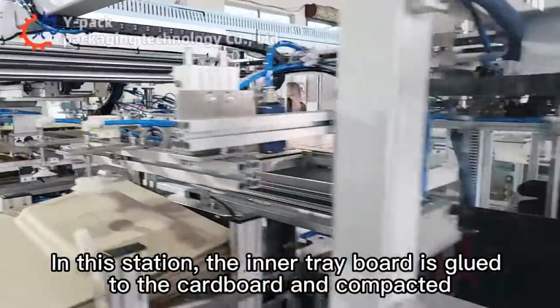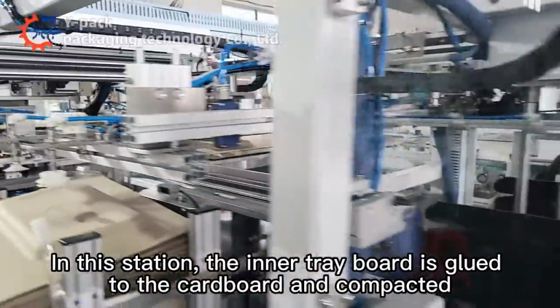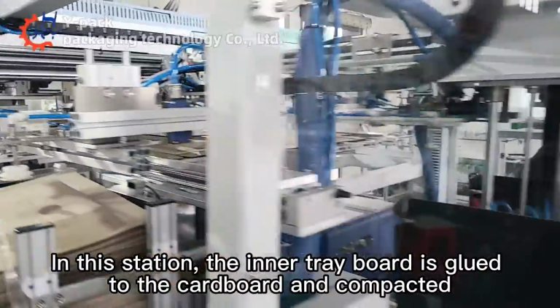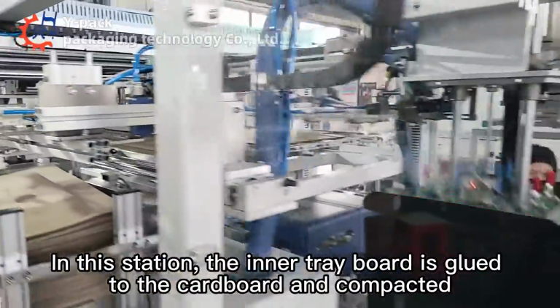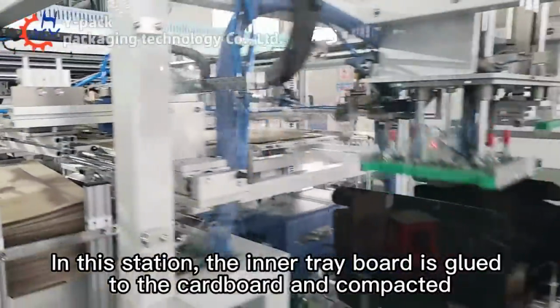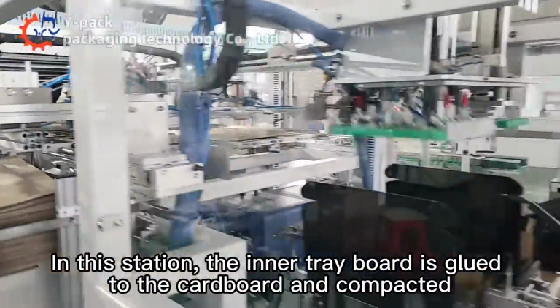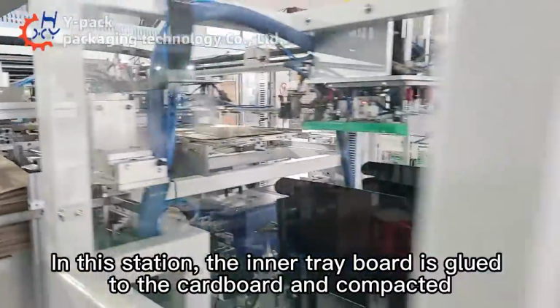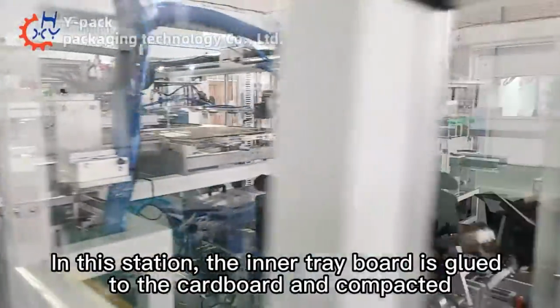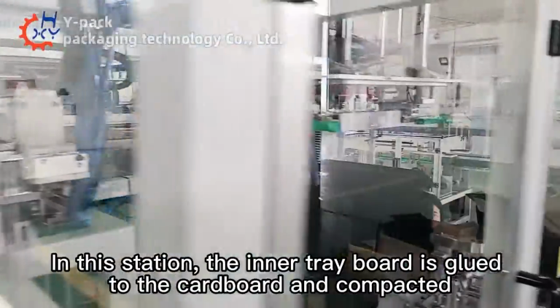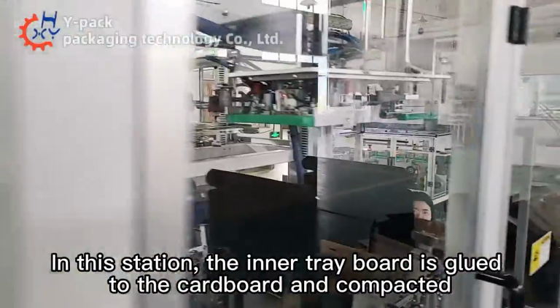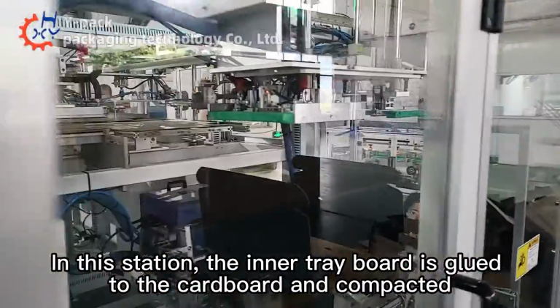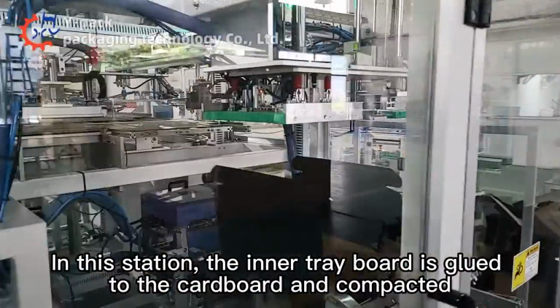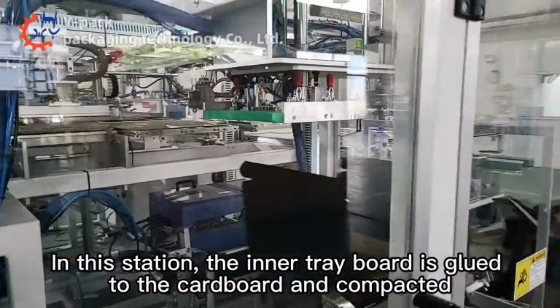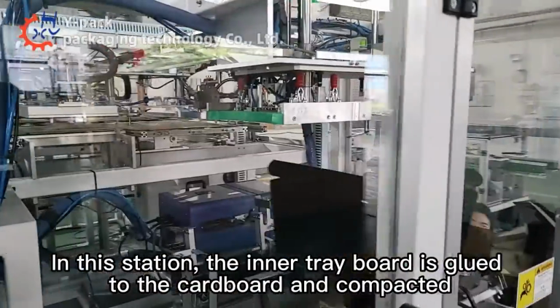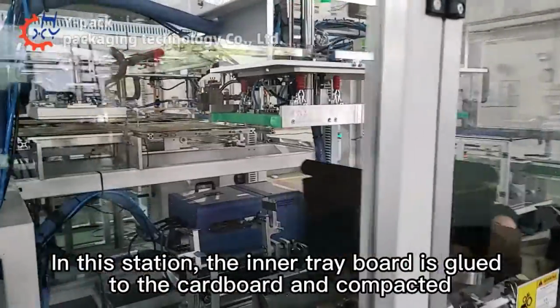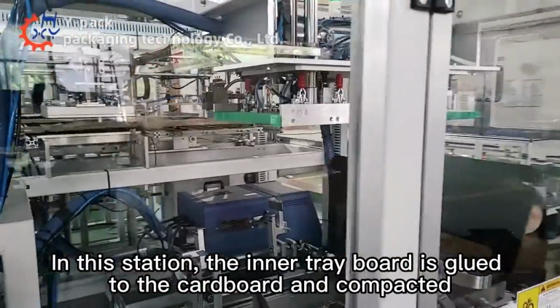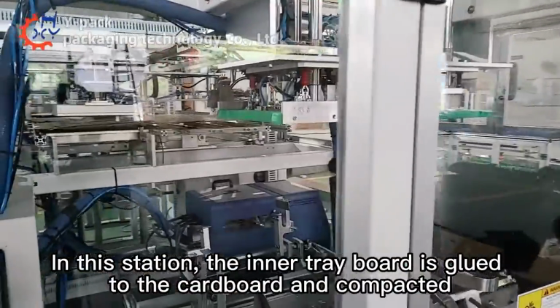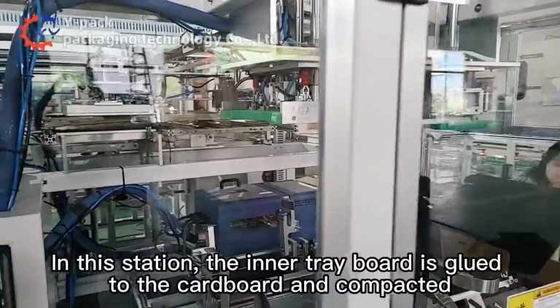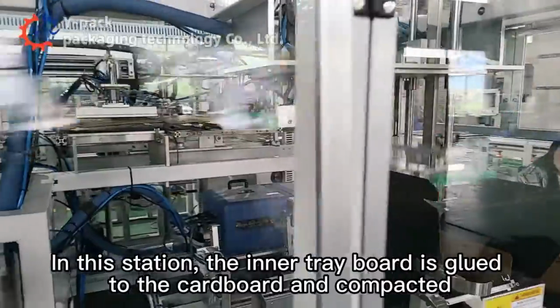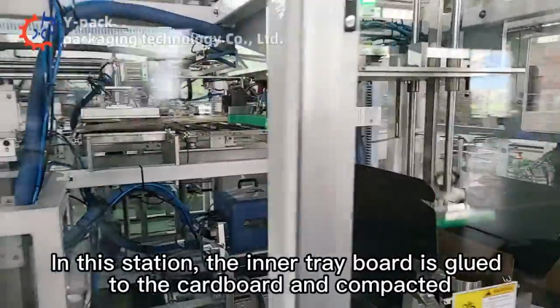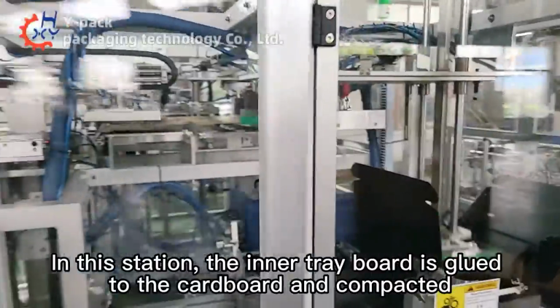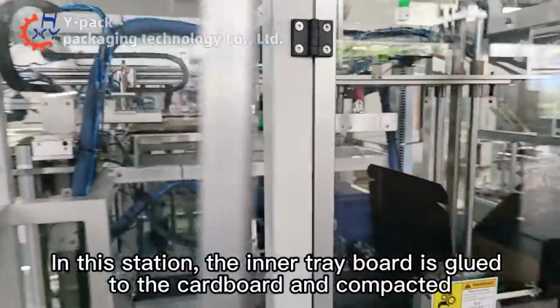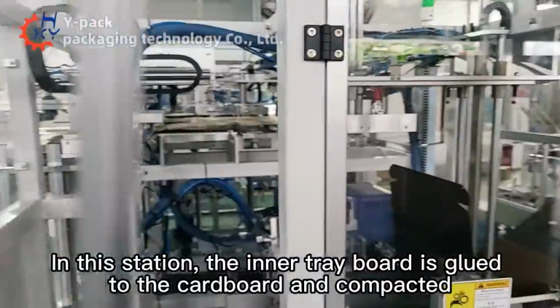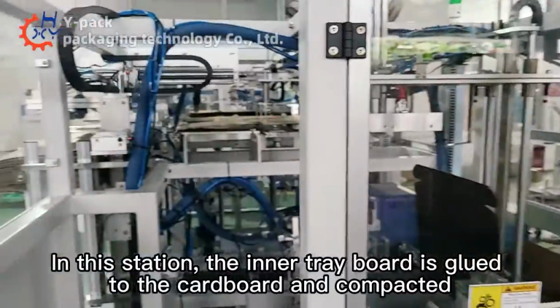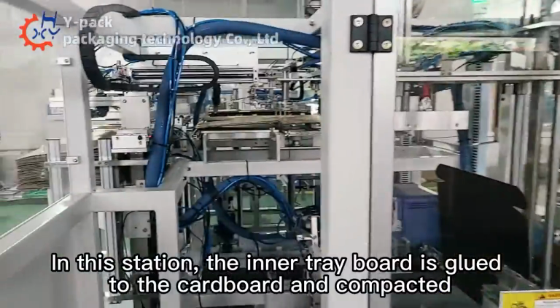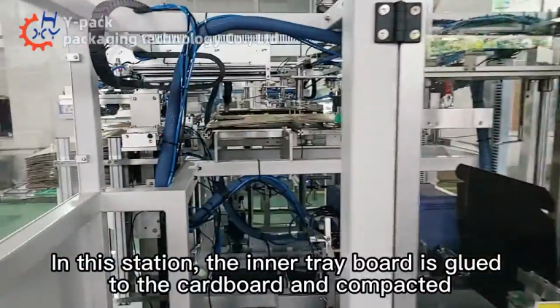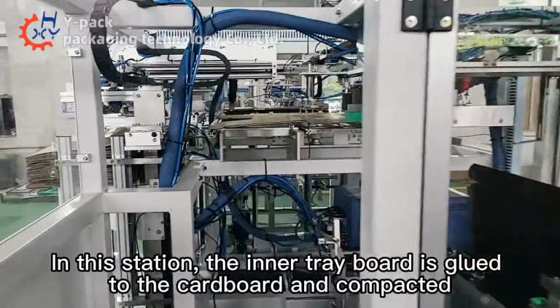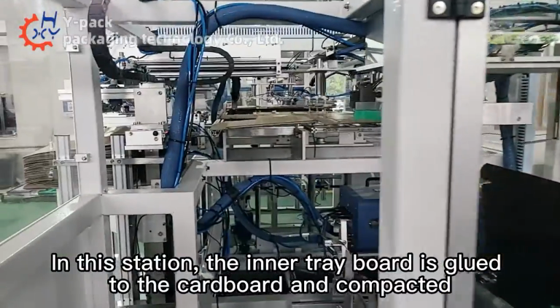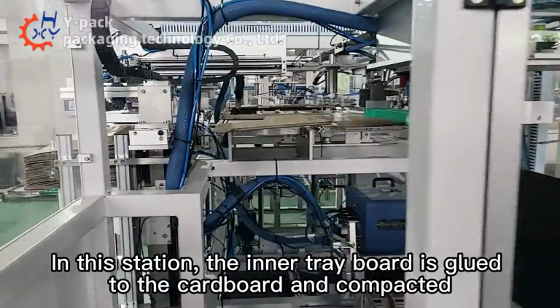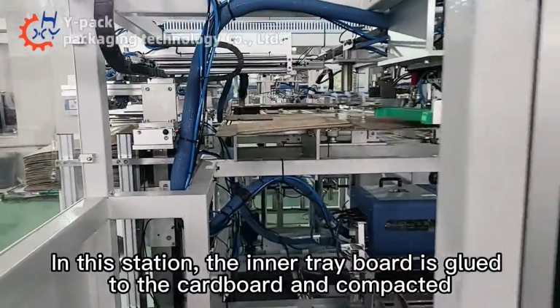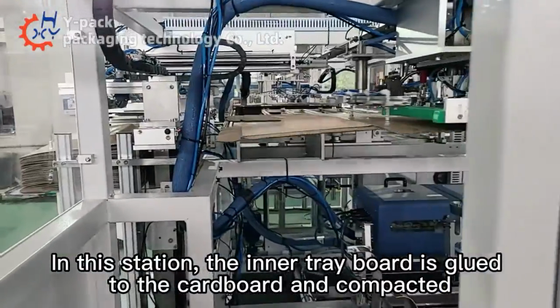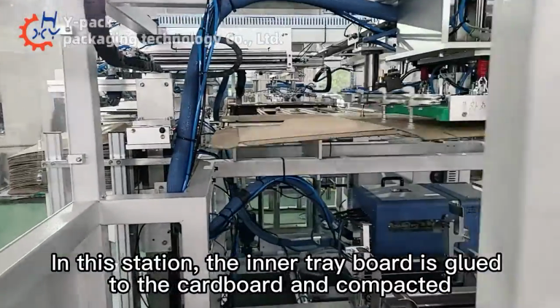The inner tray silo also adopts a double silo design to achieve non-stop material replenishment. At this station, the inner tray board is glued to the cardboard and compacted.